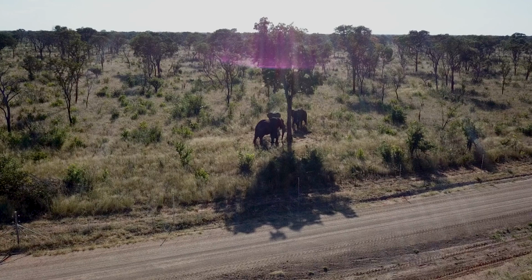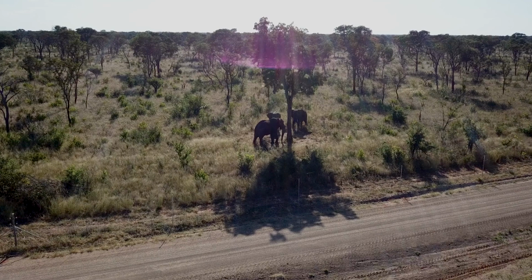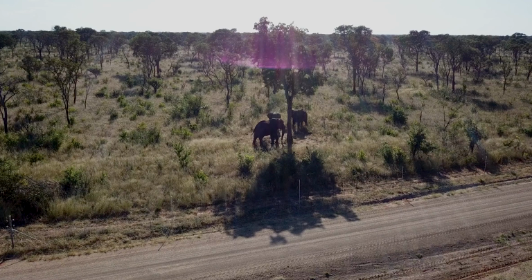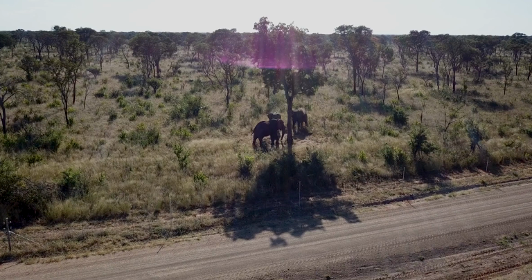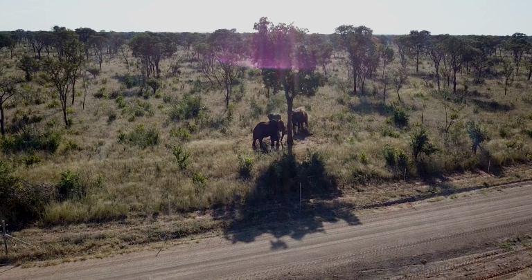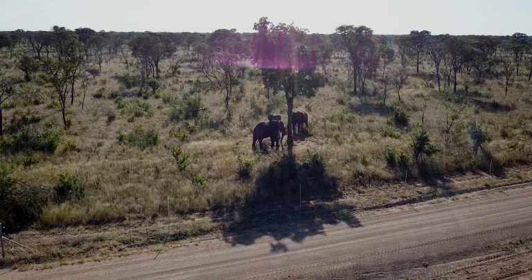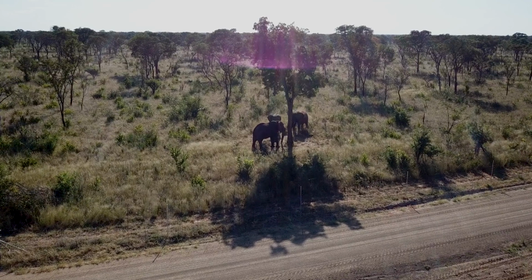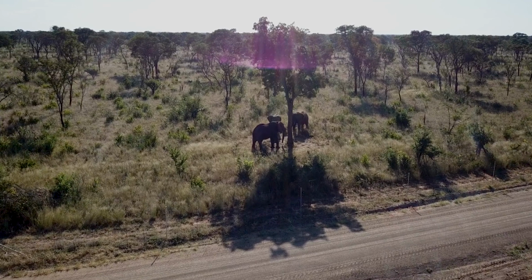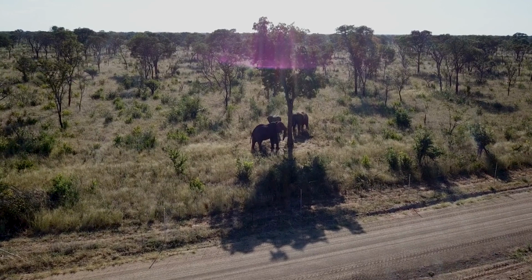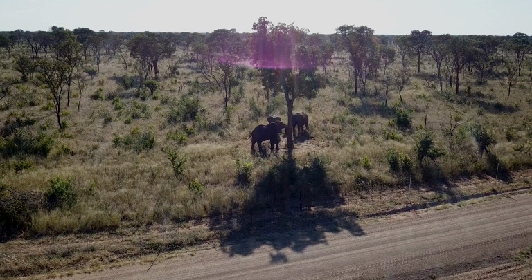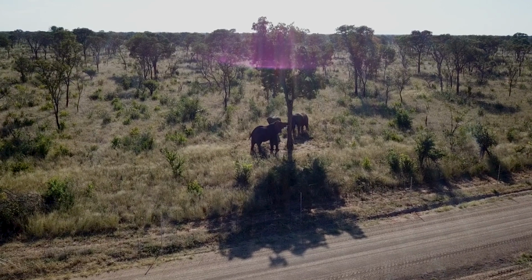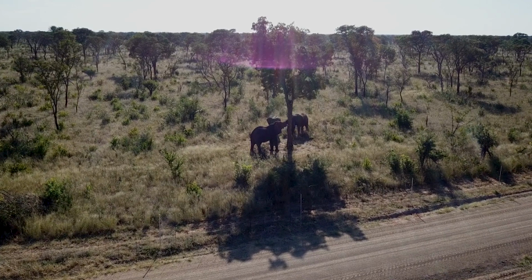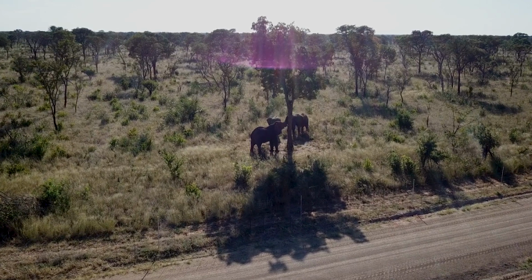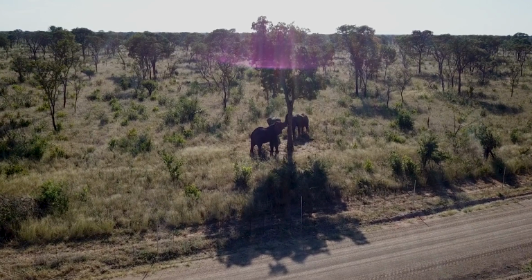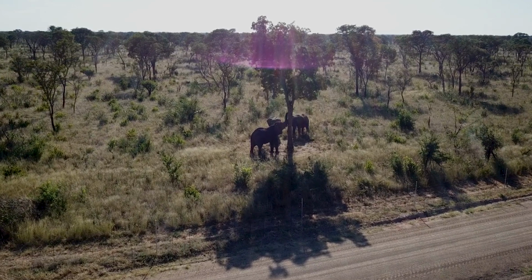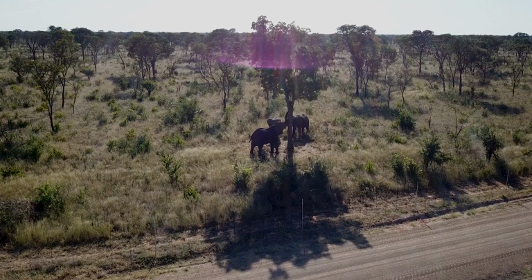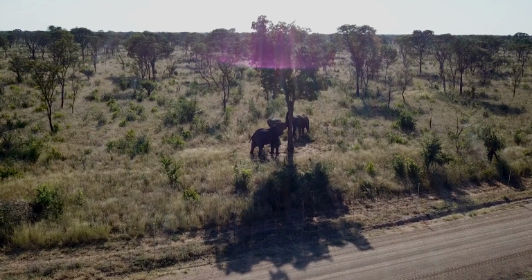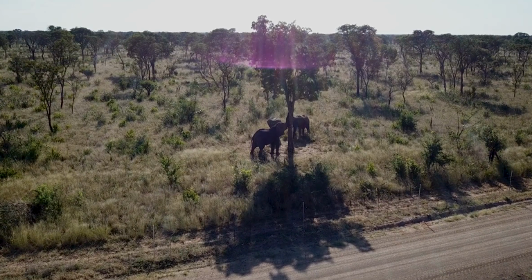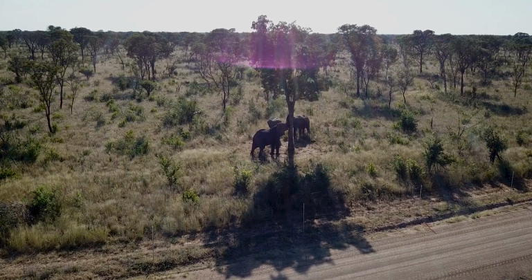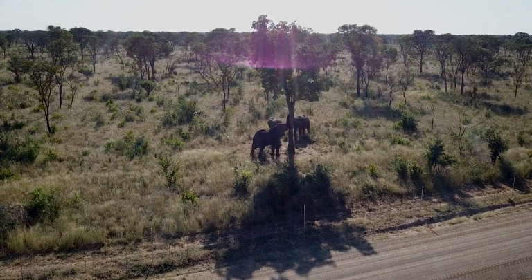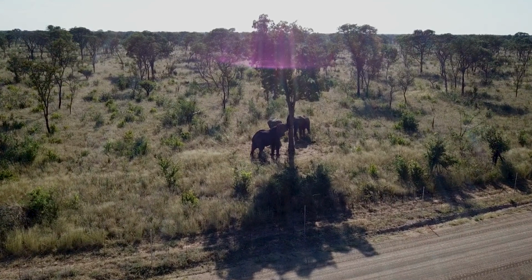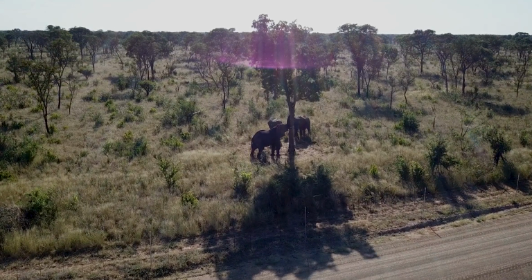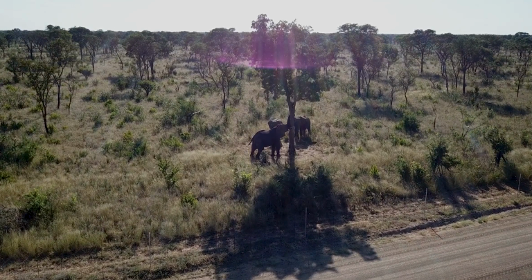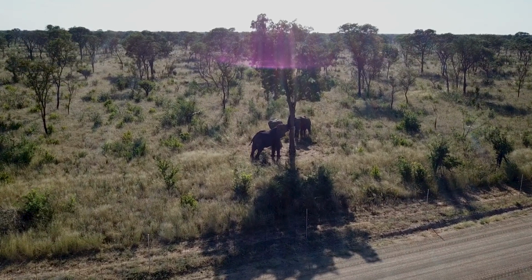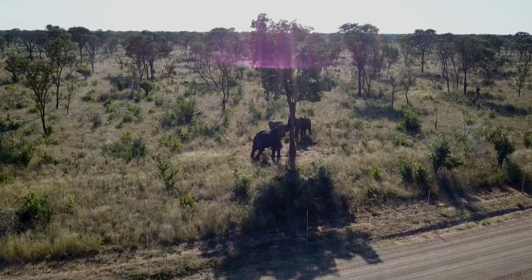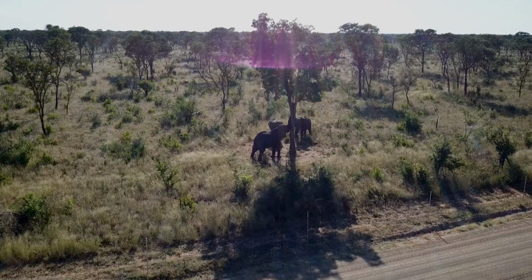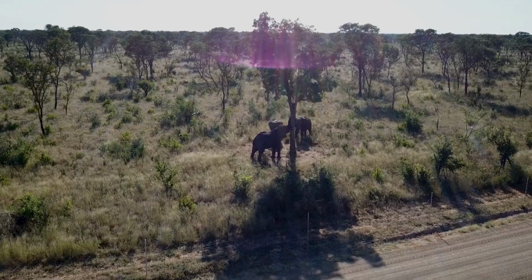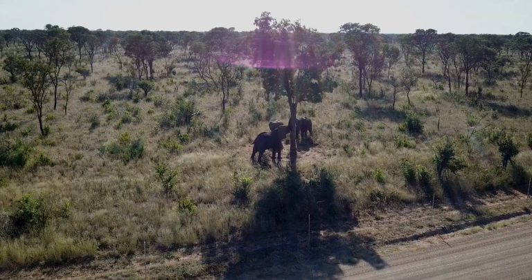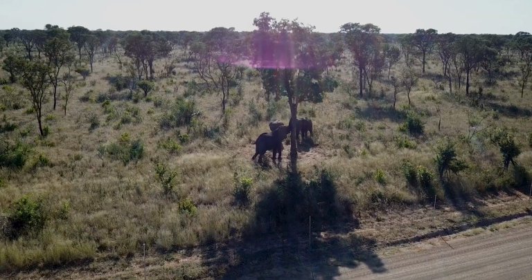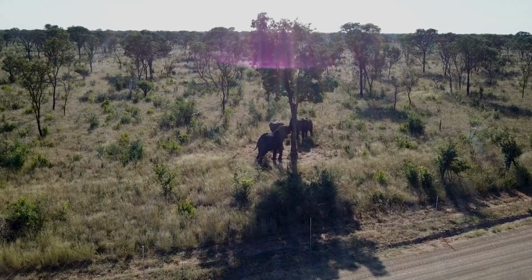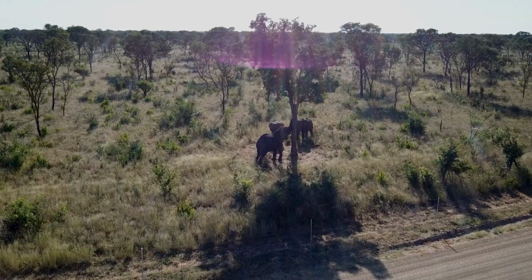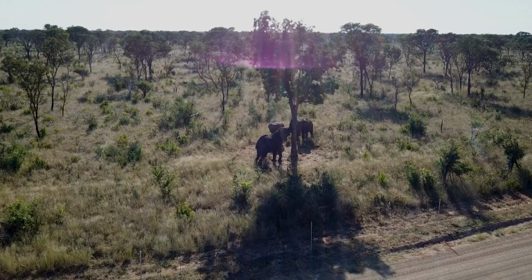We've had a major problem with elephants here. We had one elephant that had learned how to push a pole over and then short the wires out.